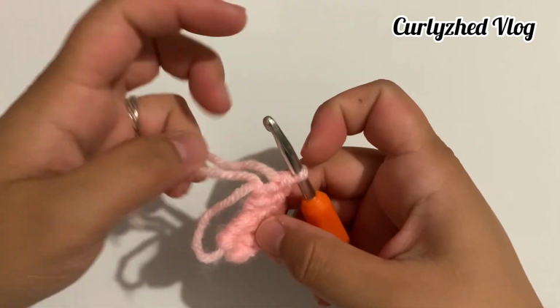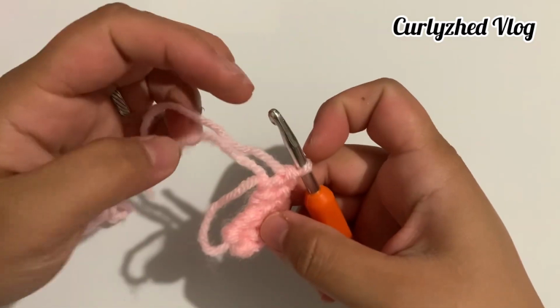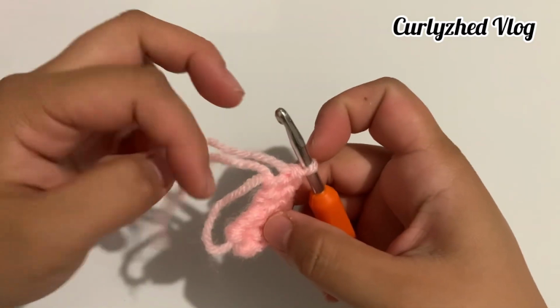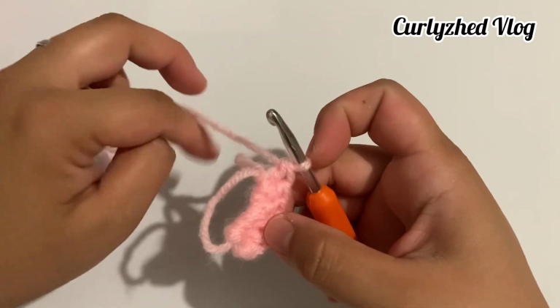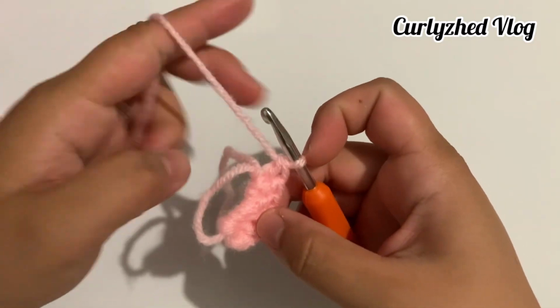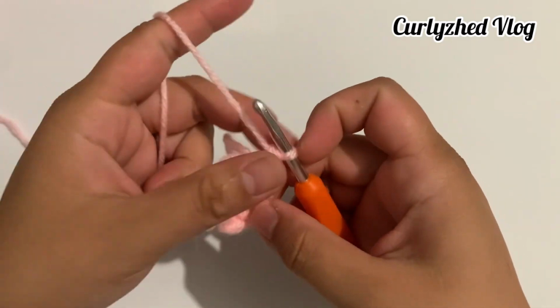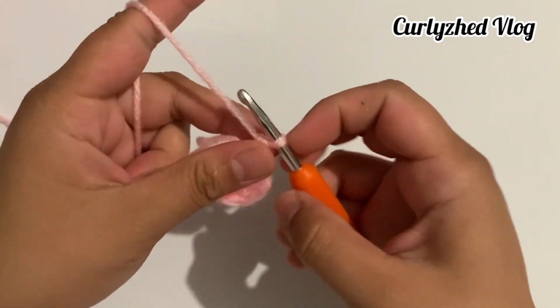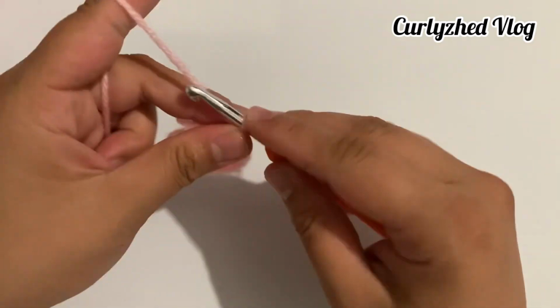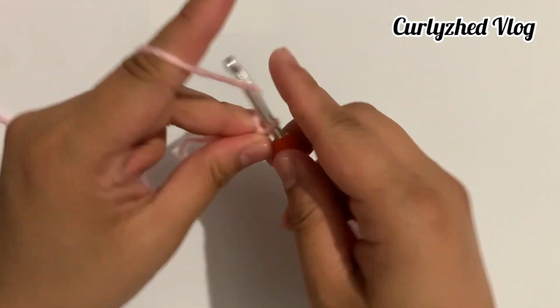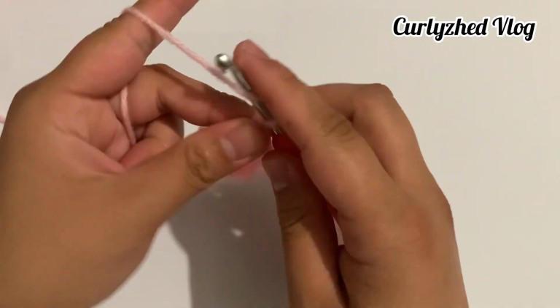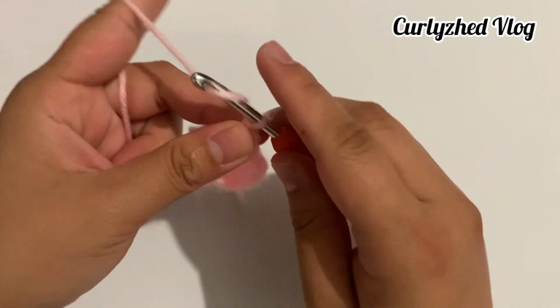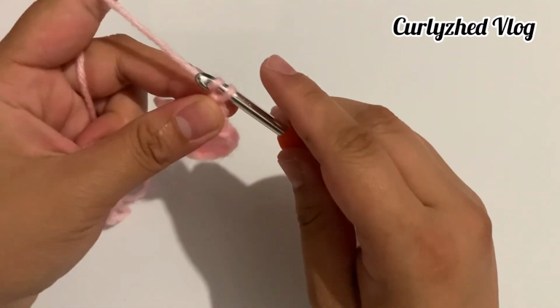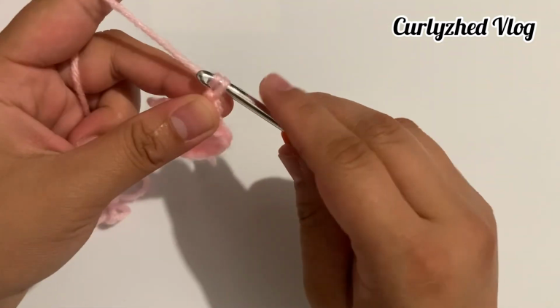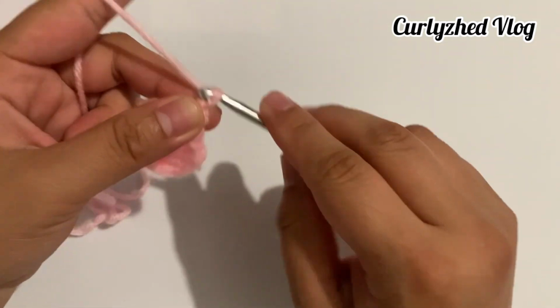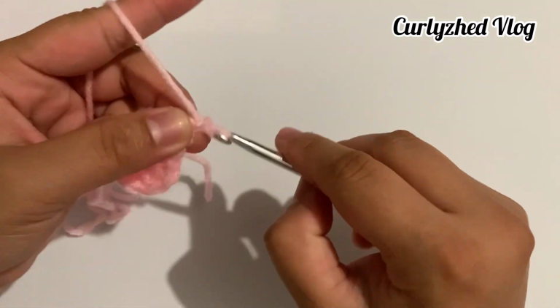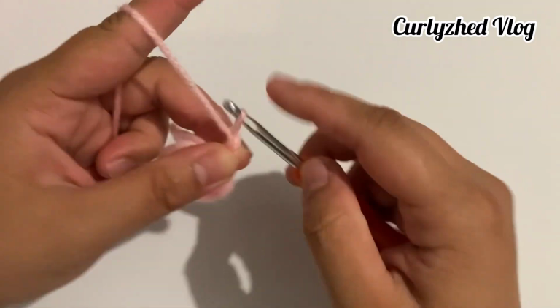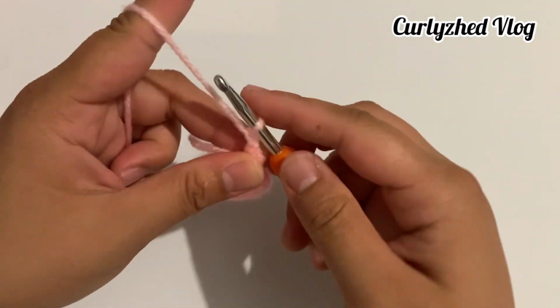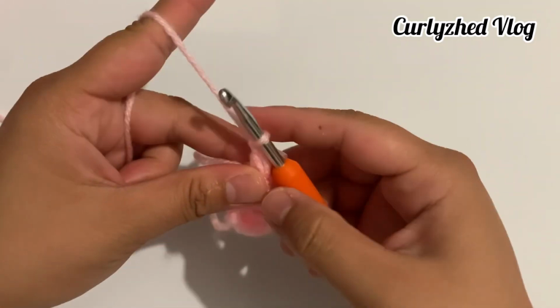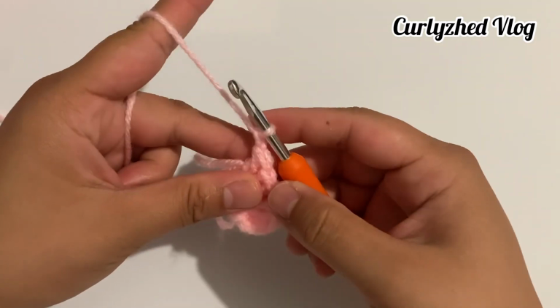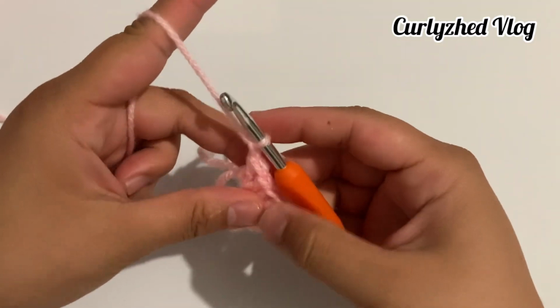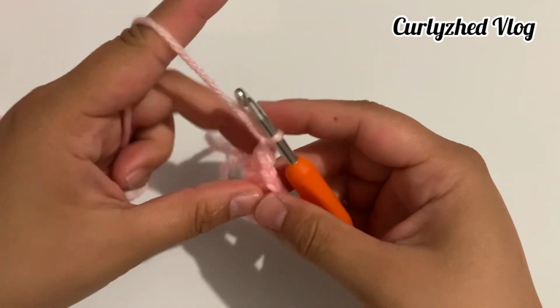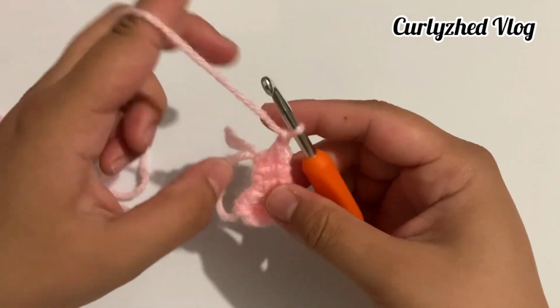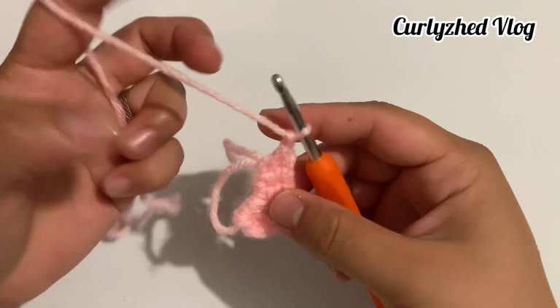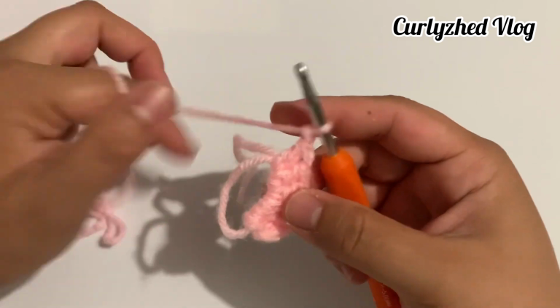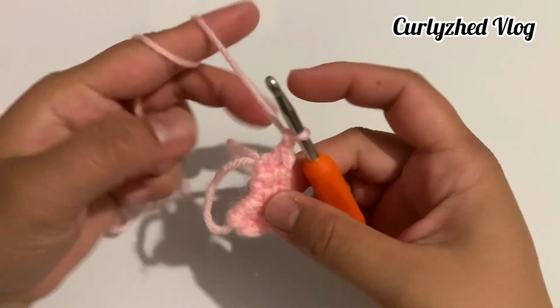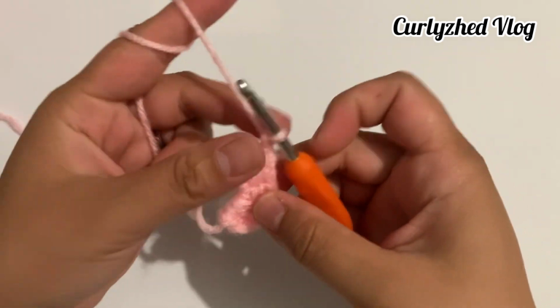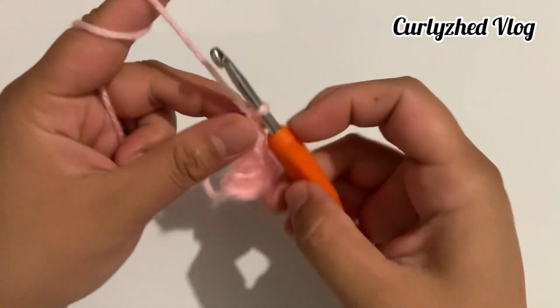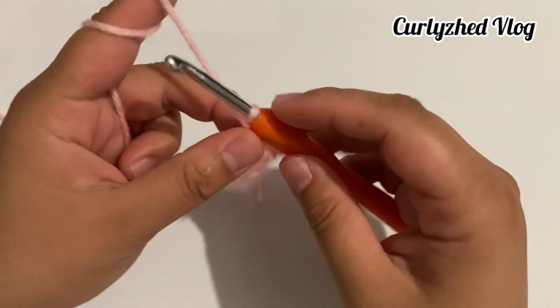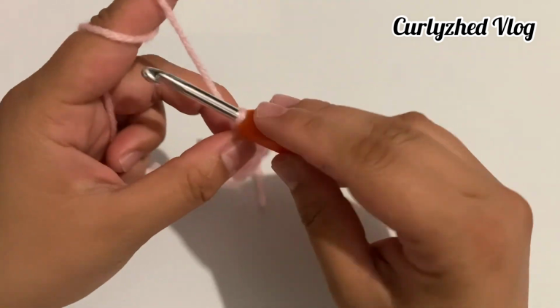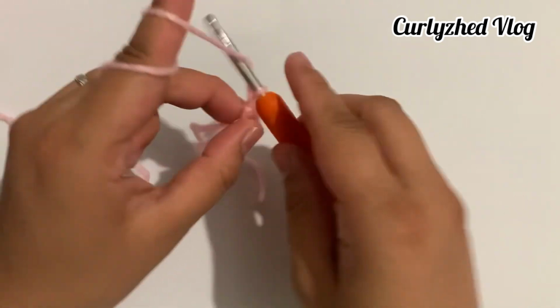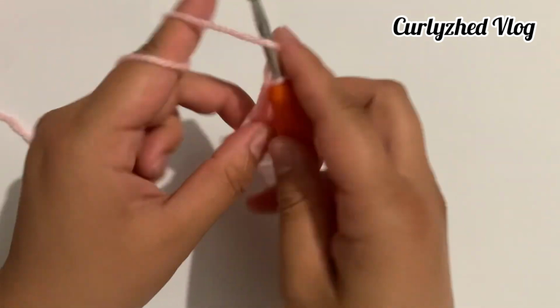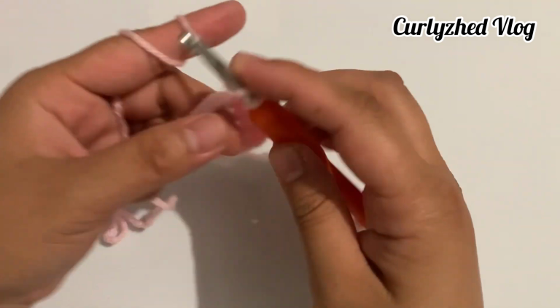Next, chain one and make one treble crochet.